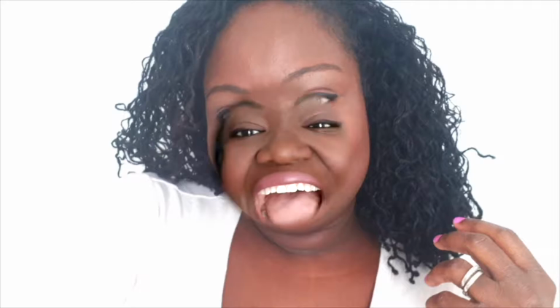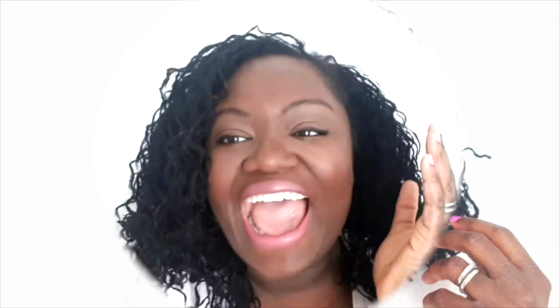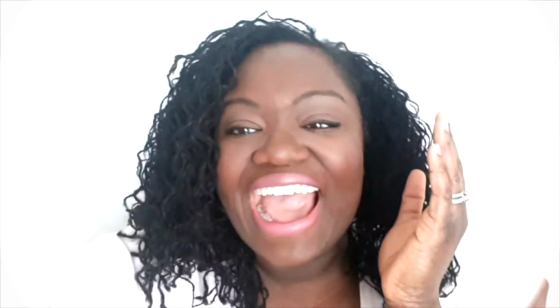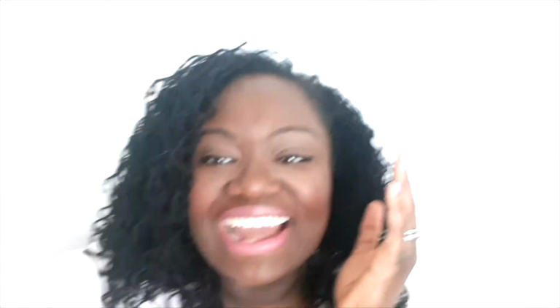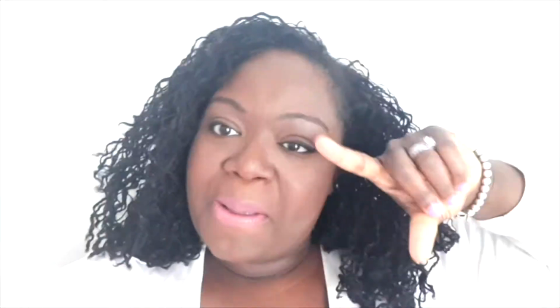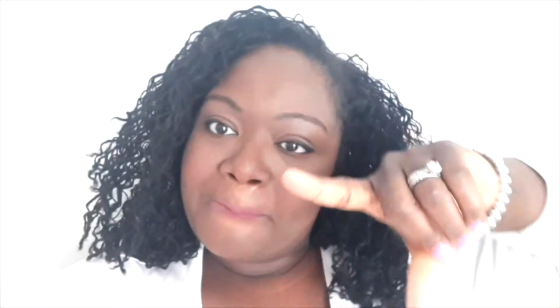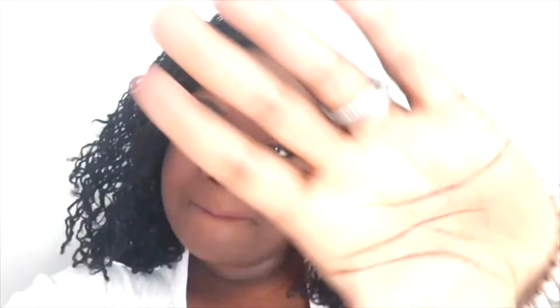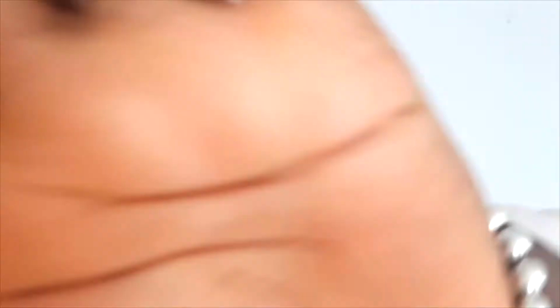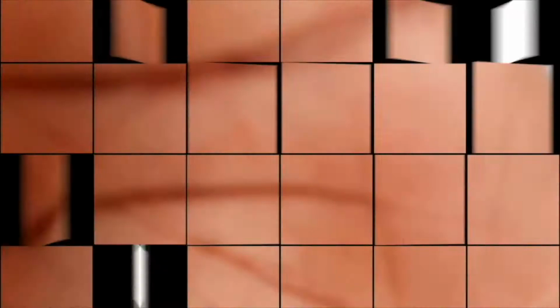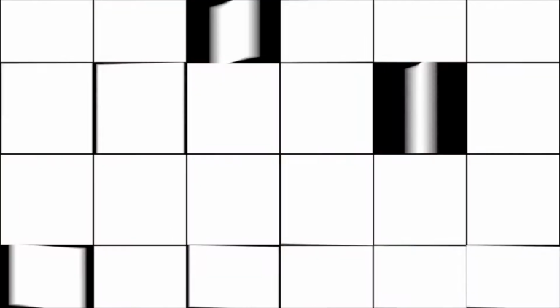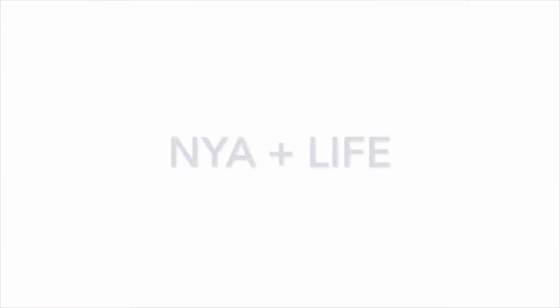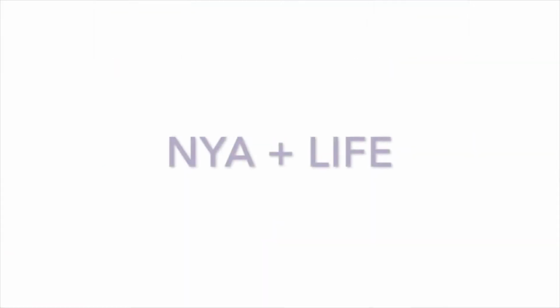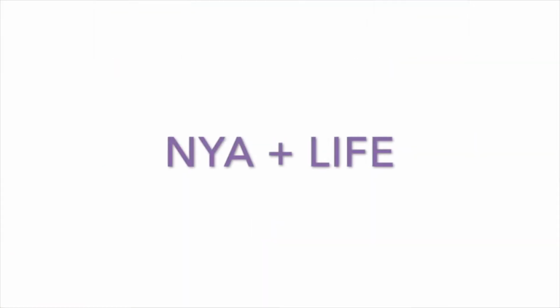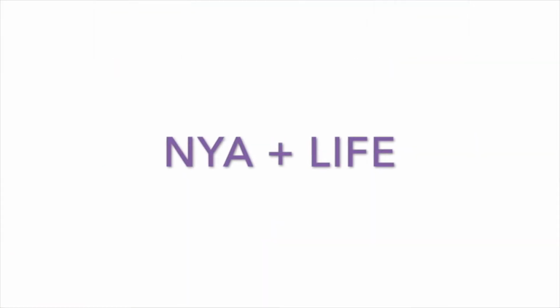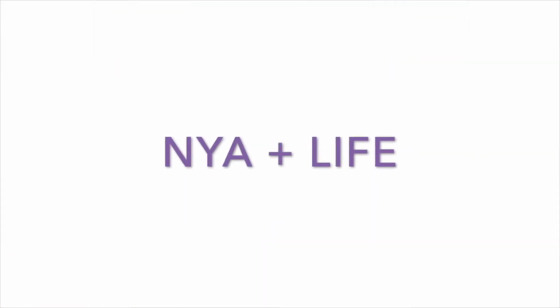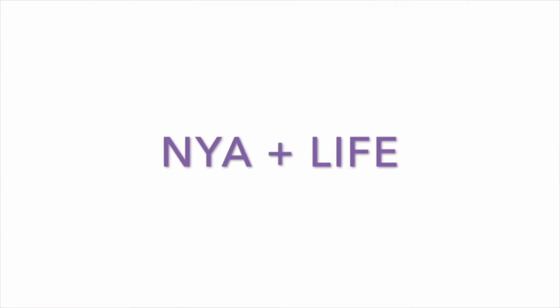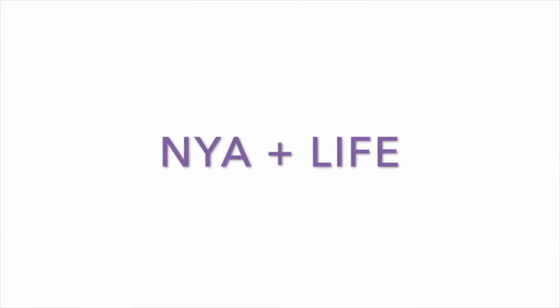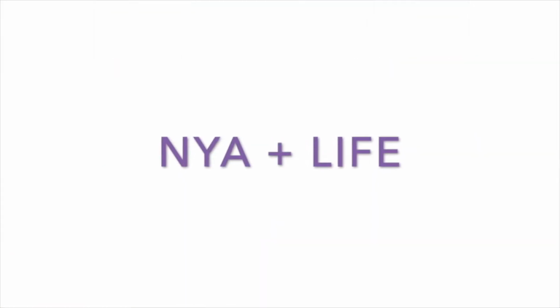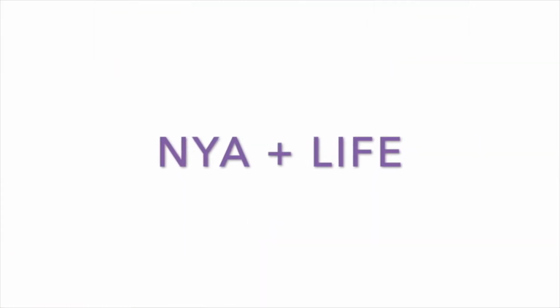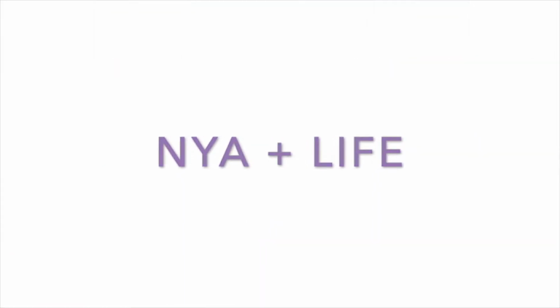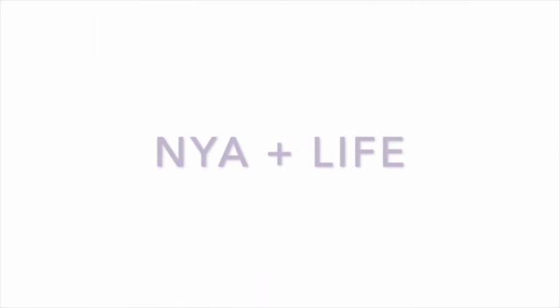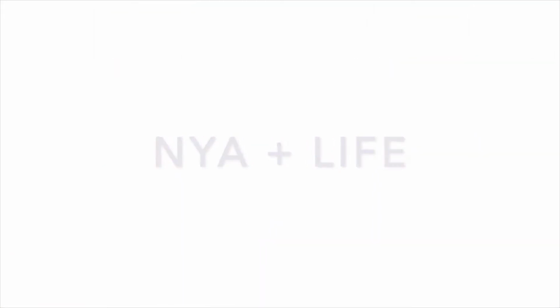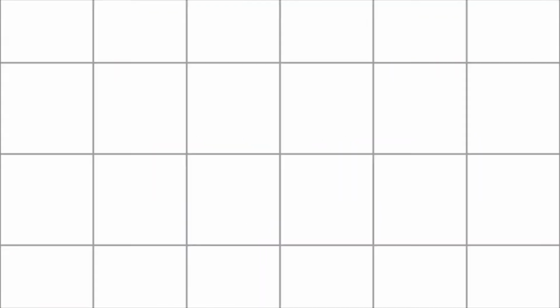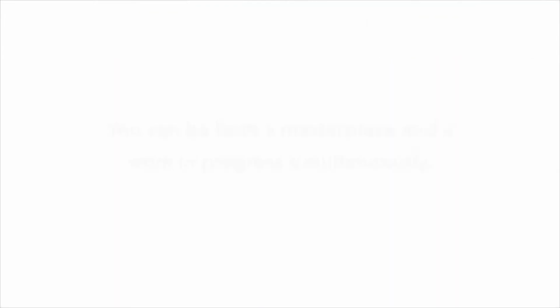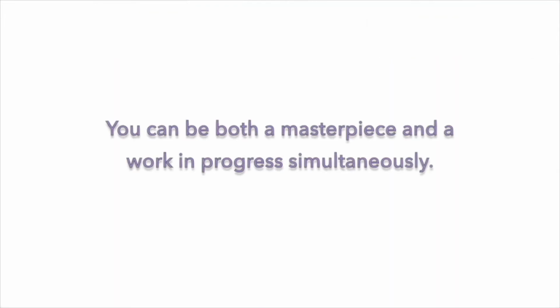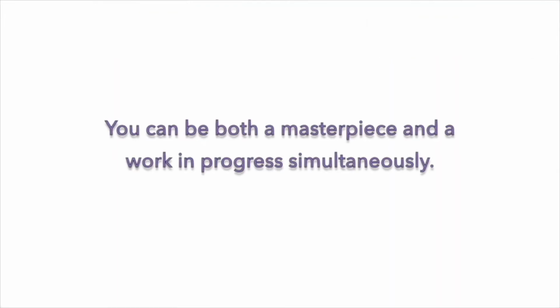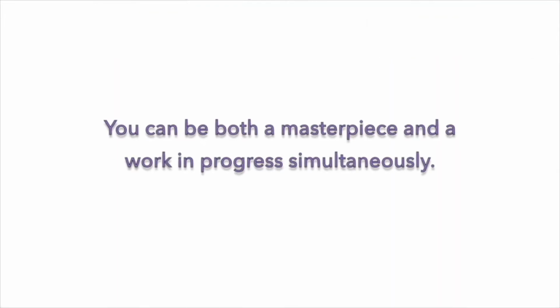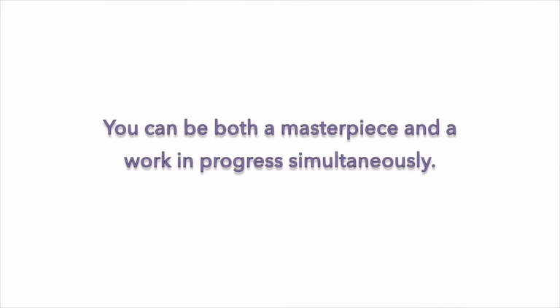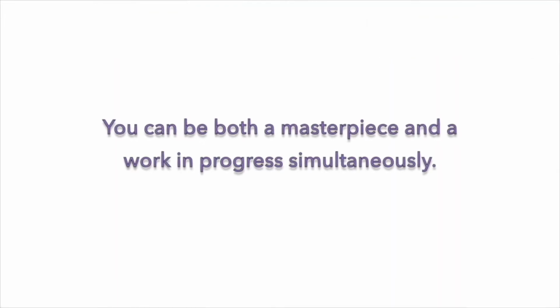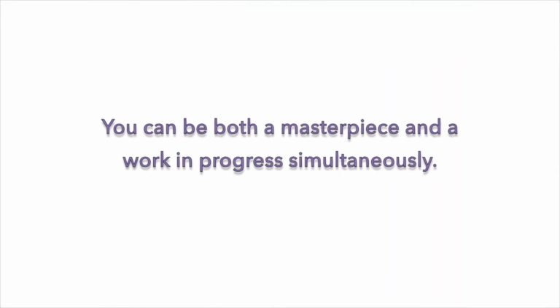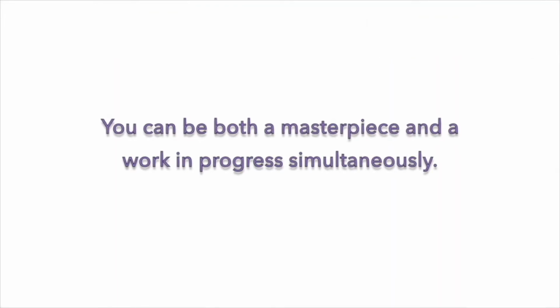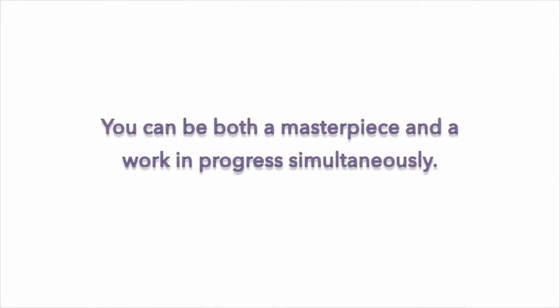Hey, I'm Naya and this is my journey to lose a hundred pounds in one year. Please subscribe.